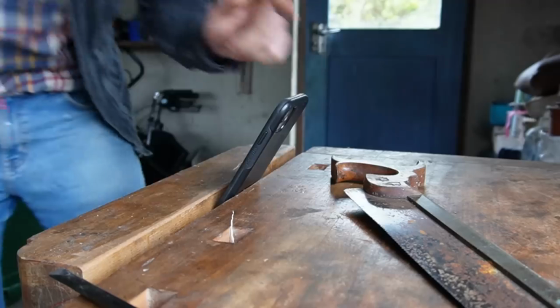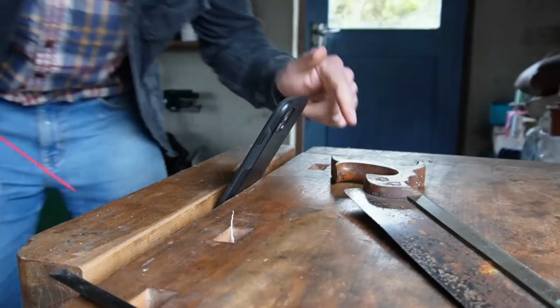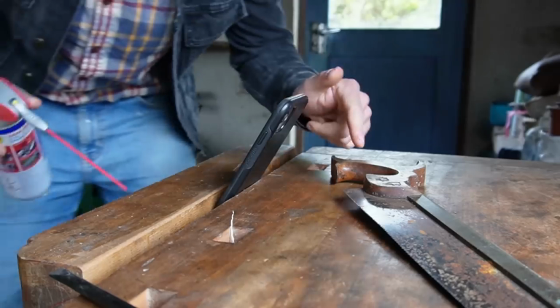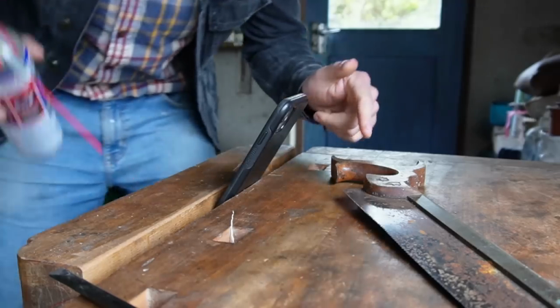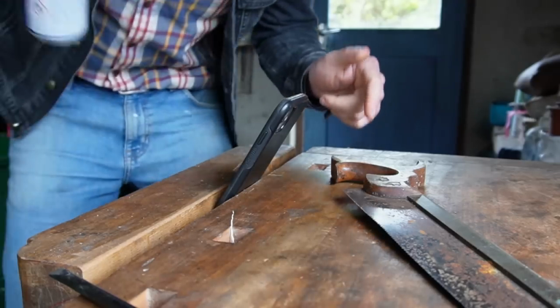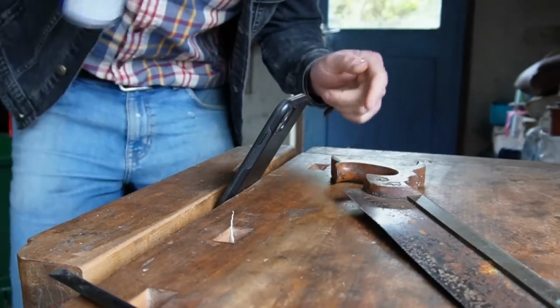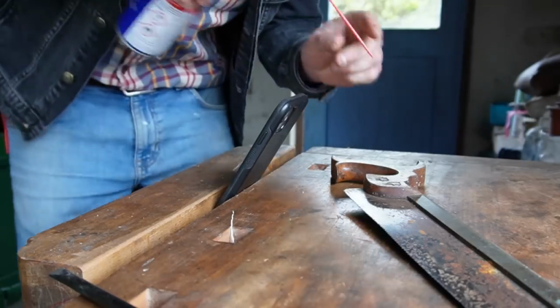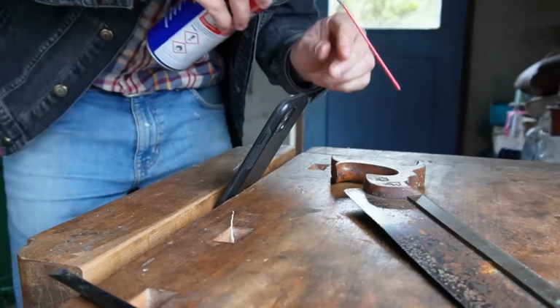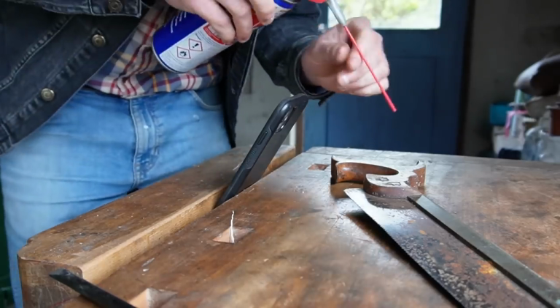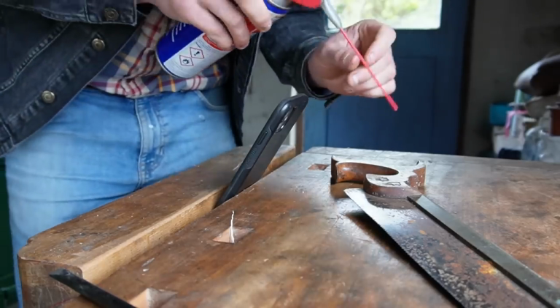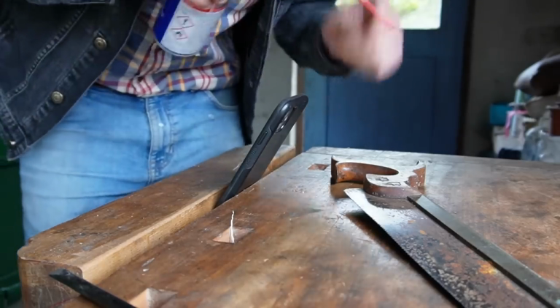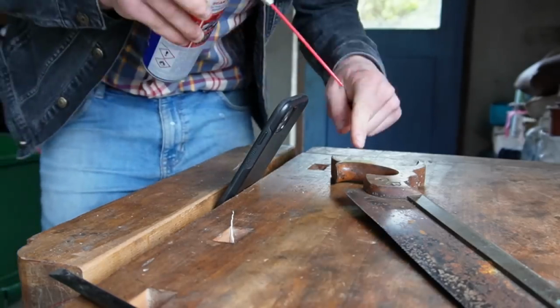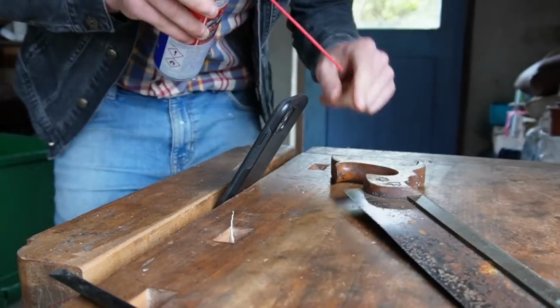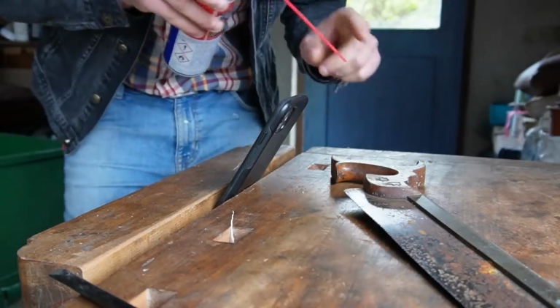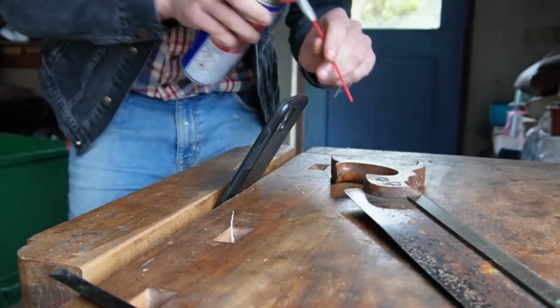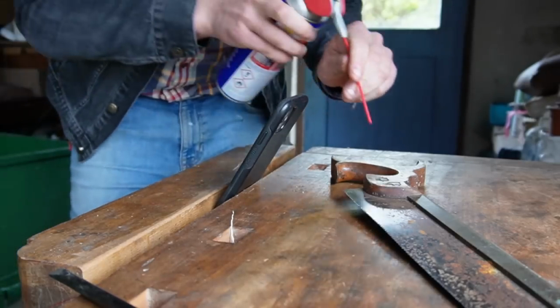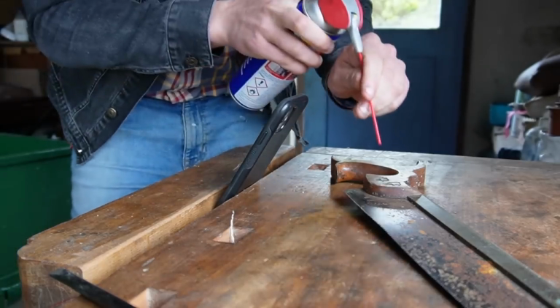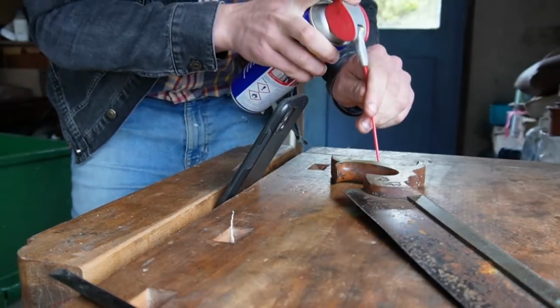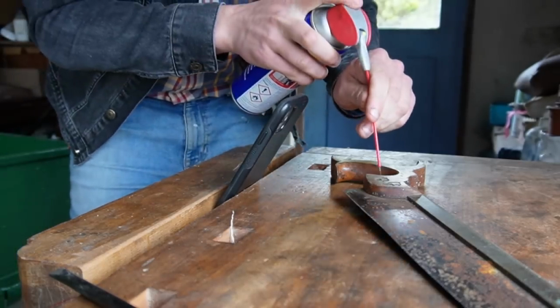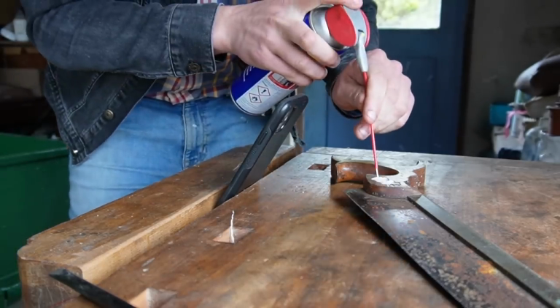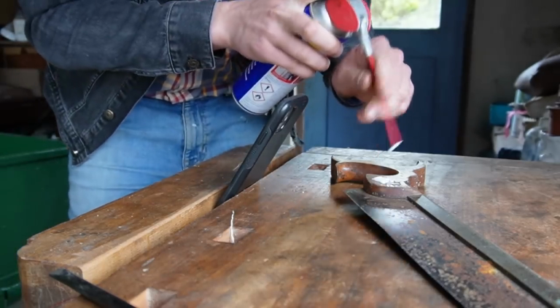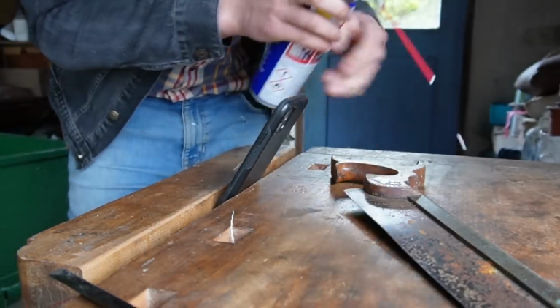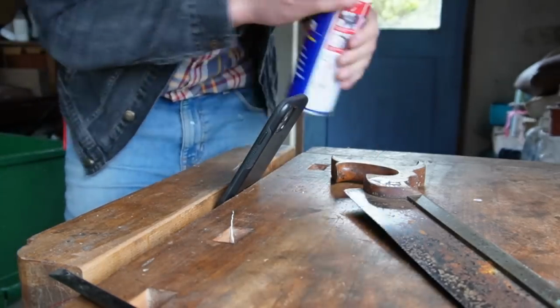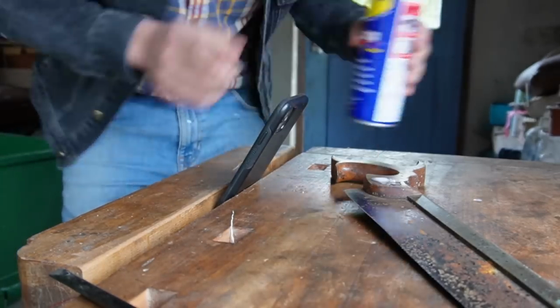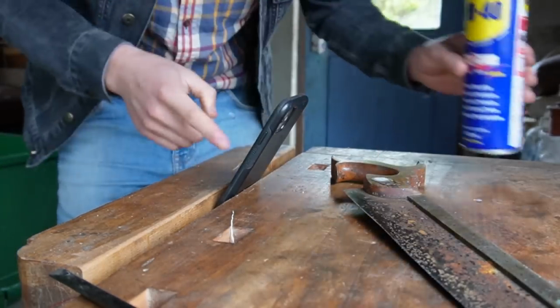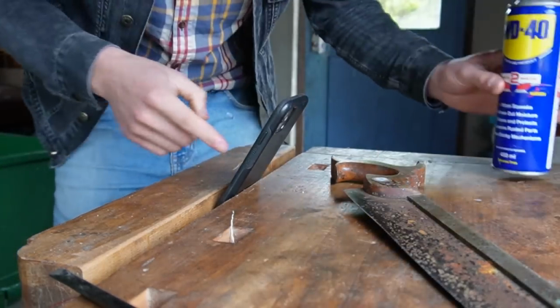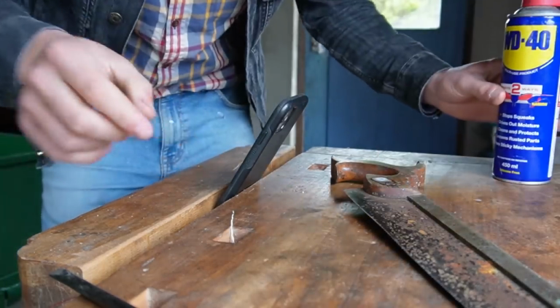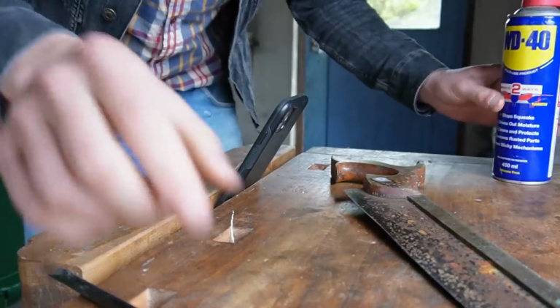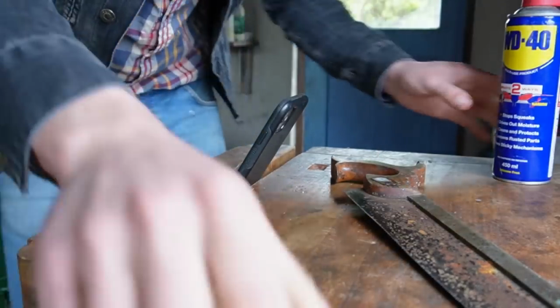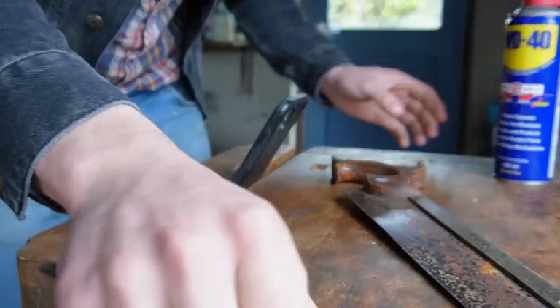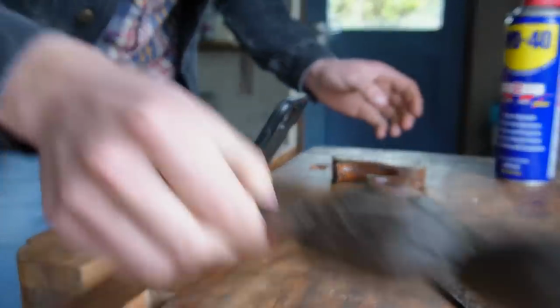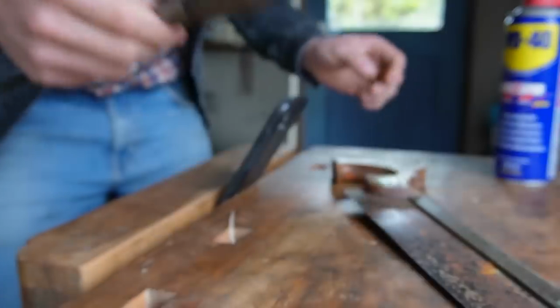I'm also making a TikTok of this on my phone, and this is the setup we have holding the phone in place.